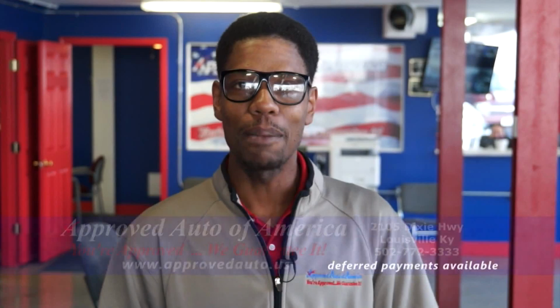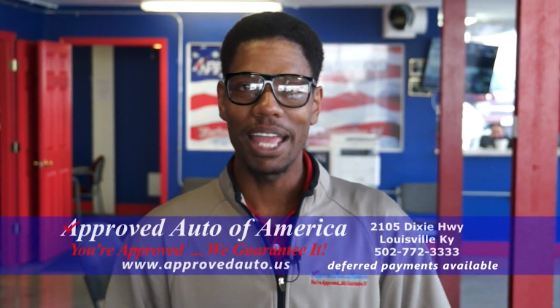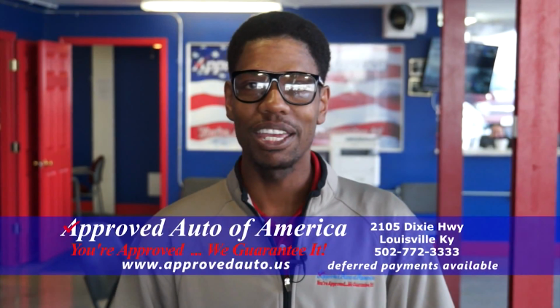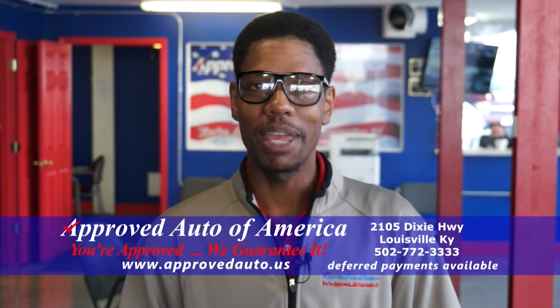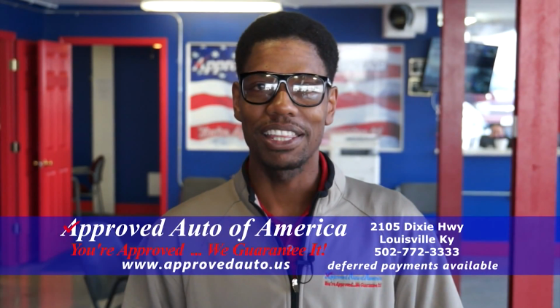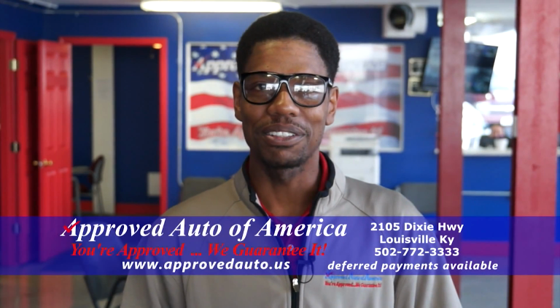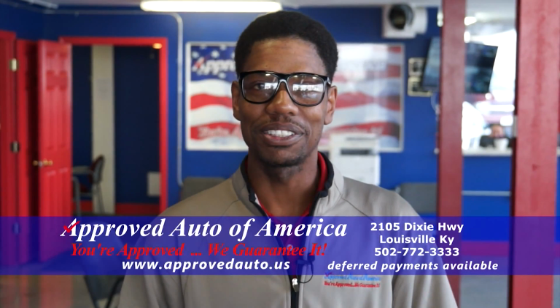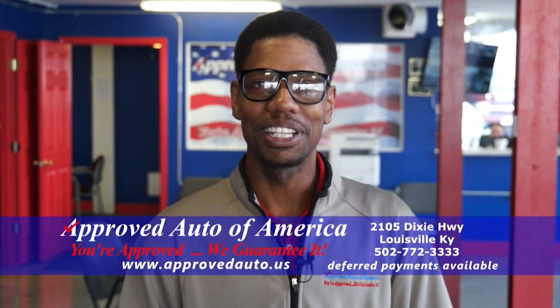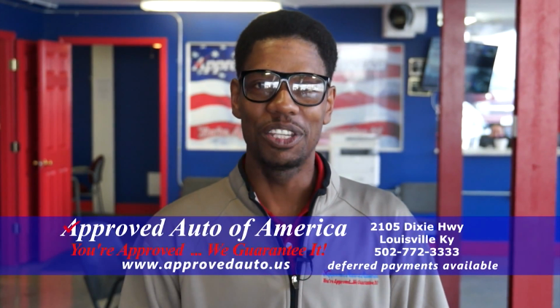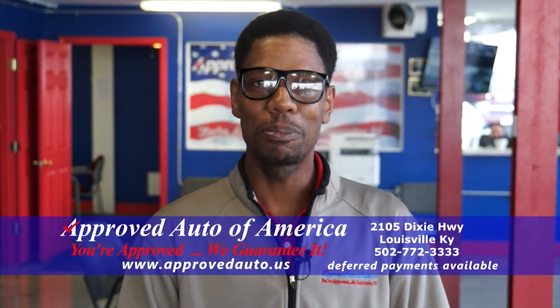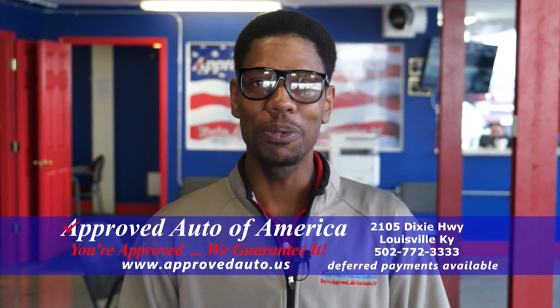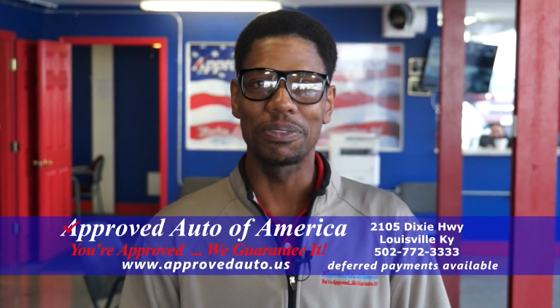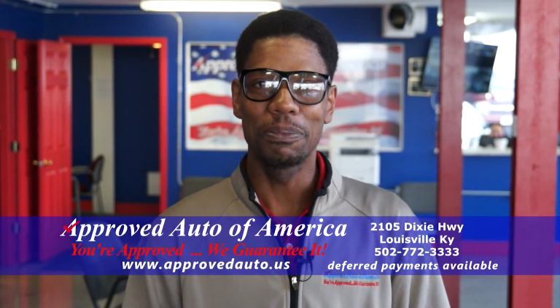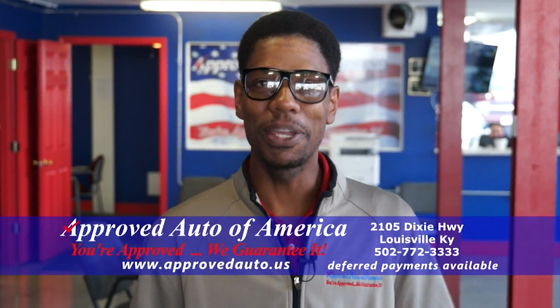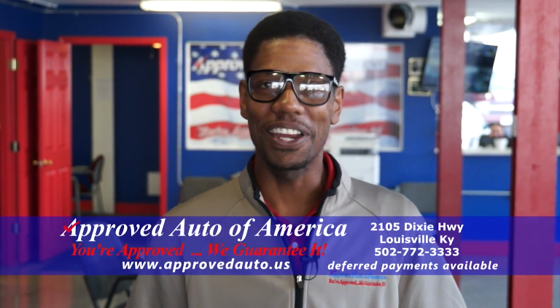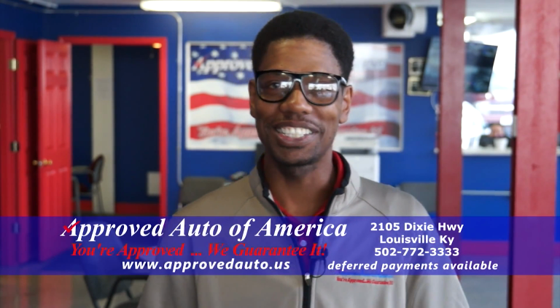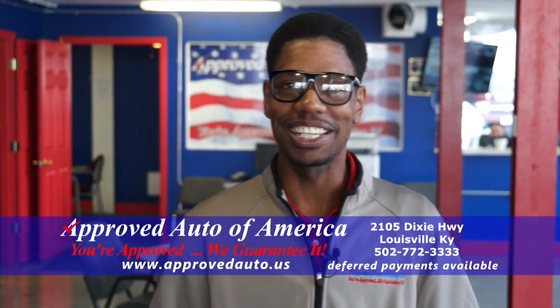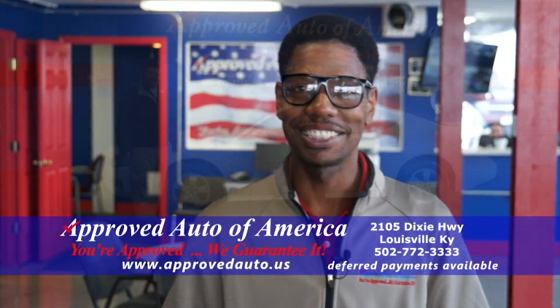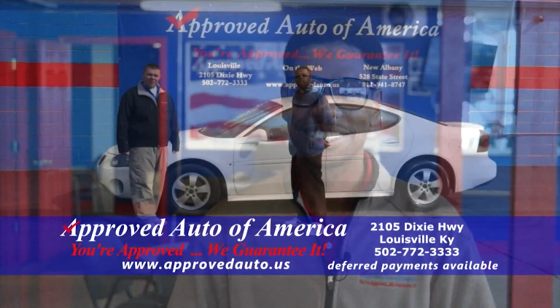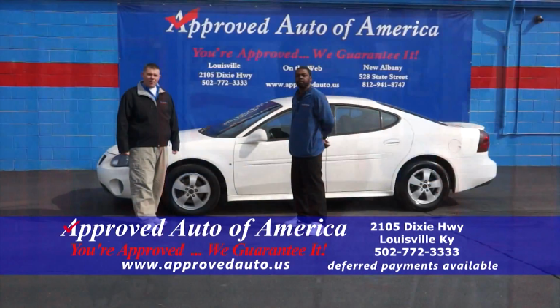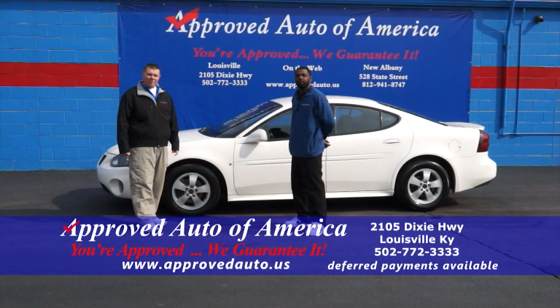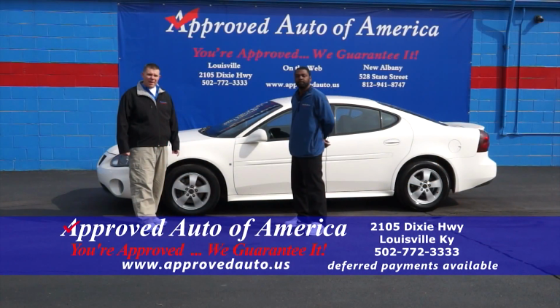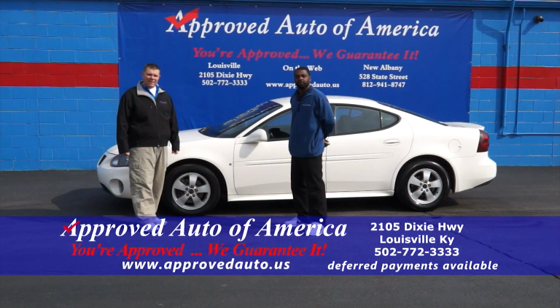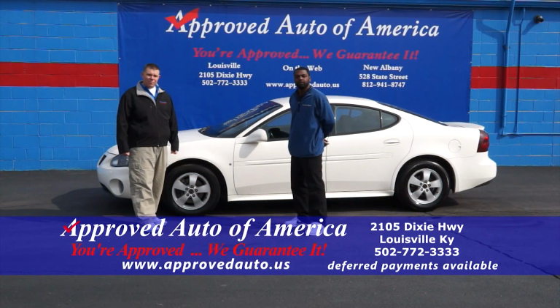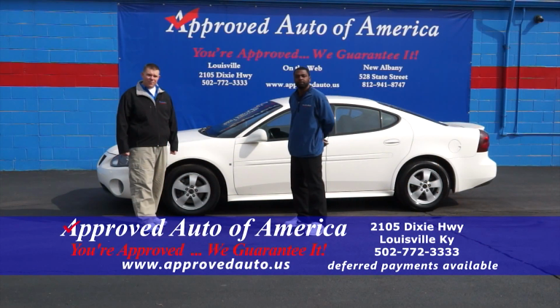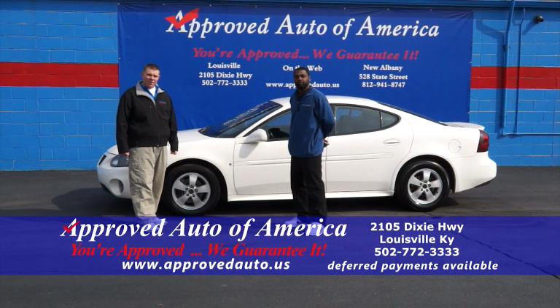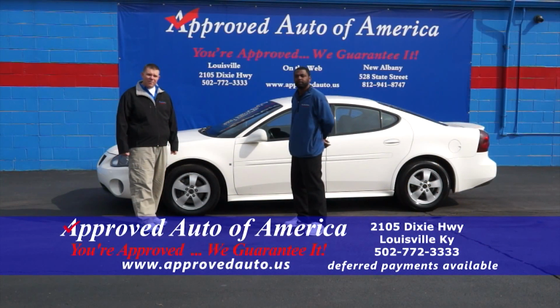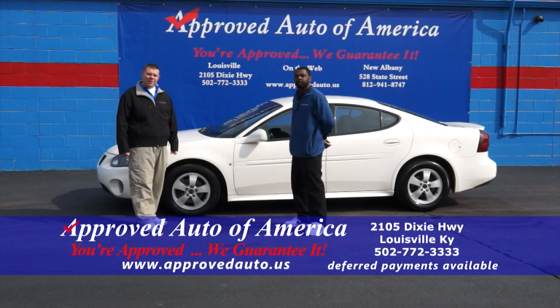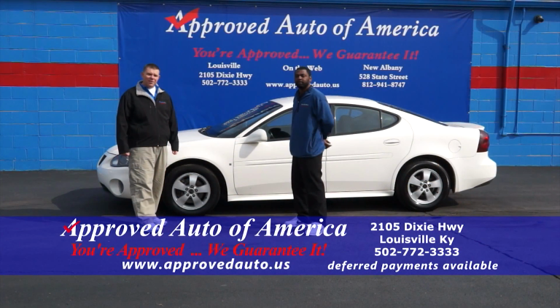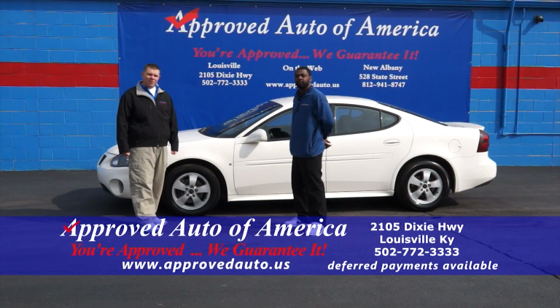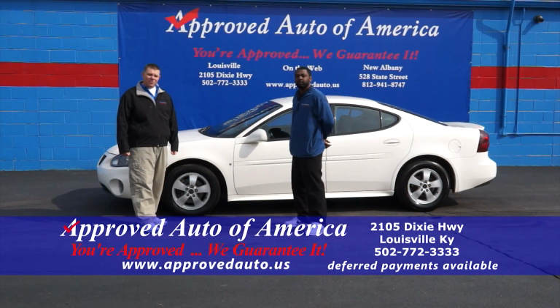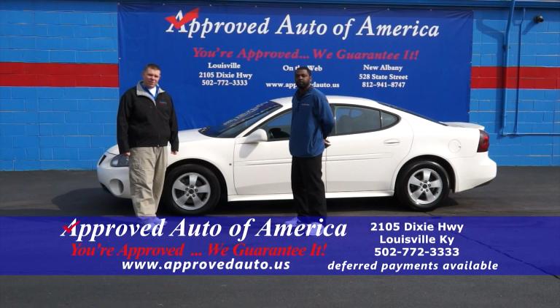I'm Michael Matthews. You're approved — we guarantee it. Welcome back to the Approved Auto of America Car Show.